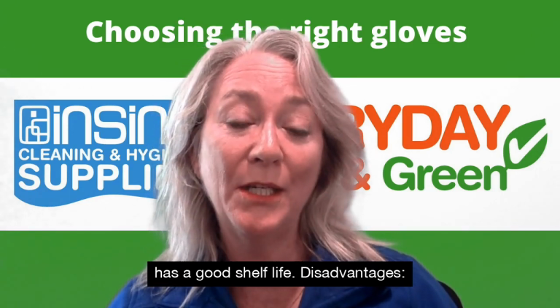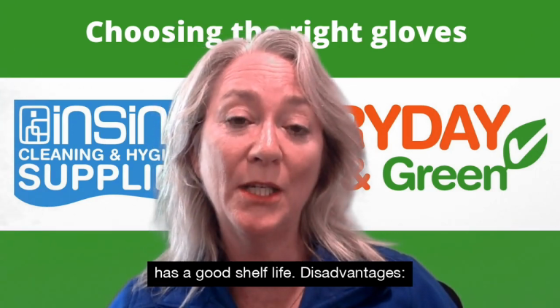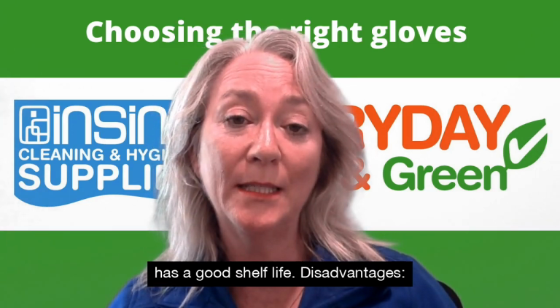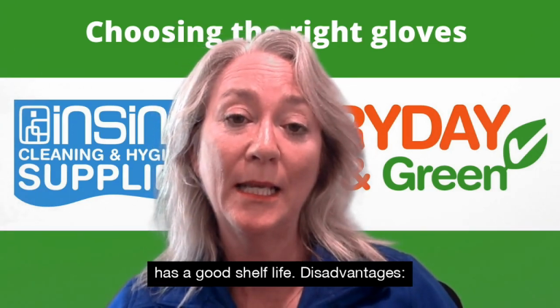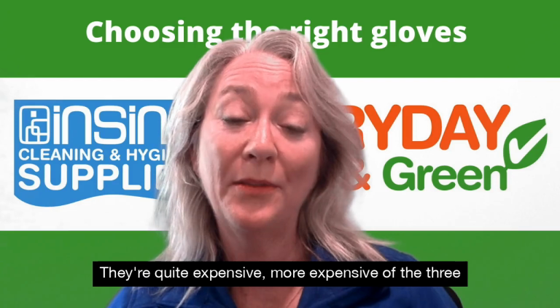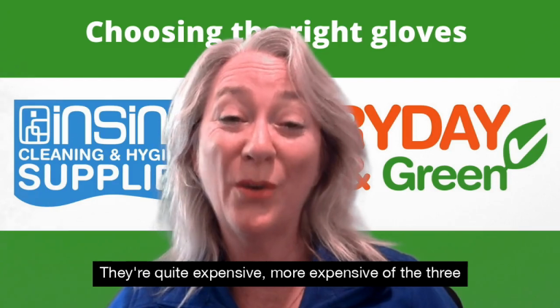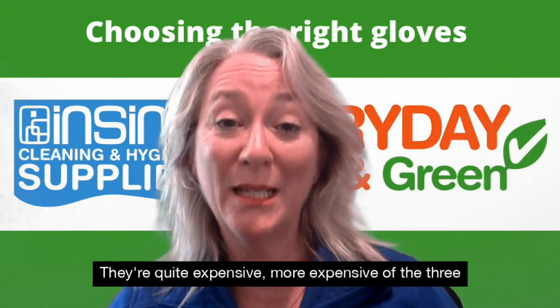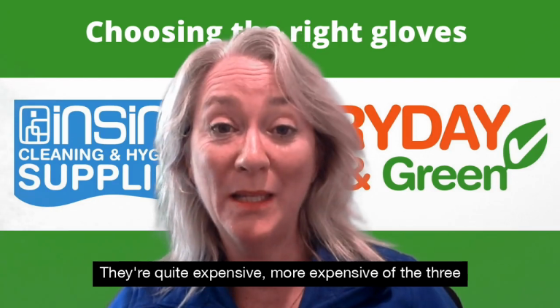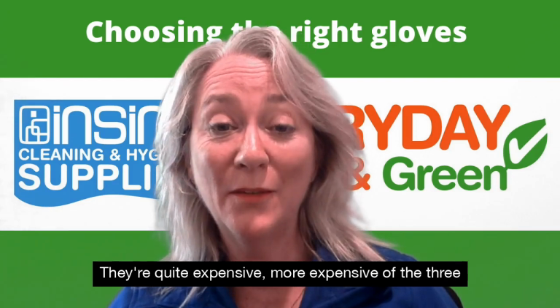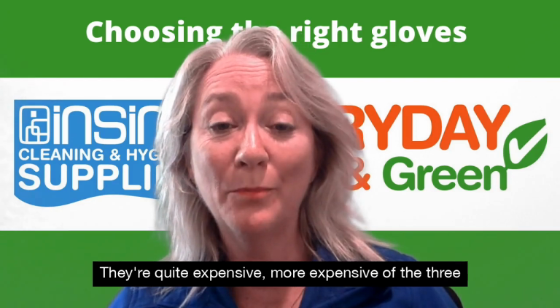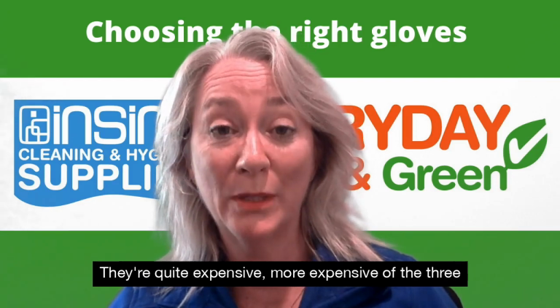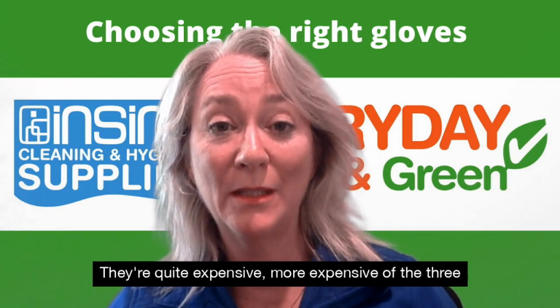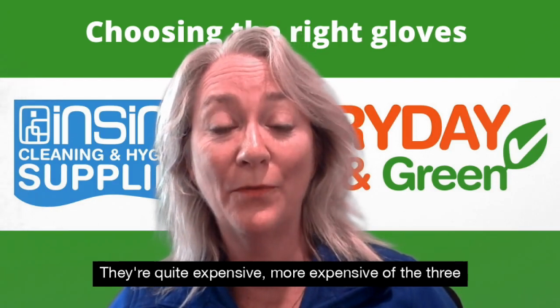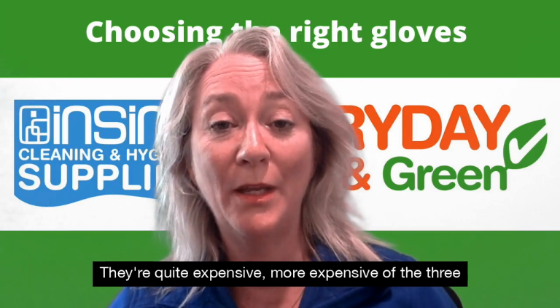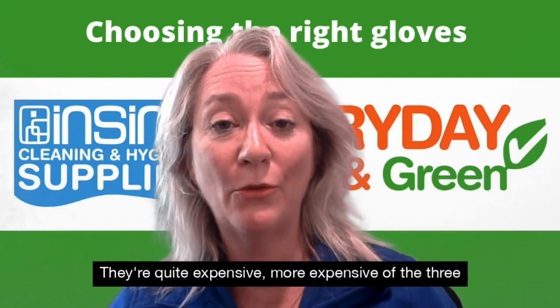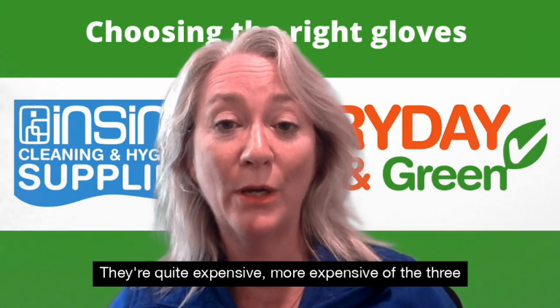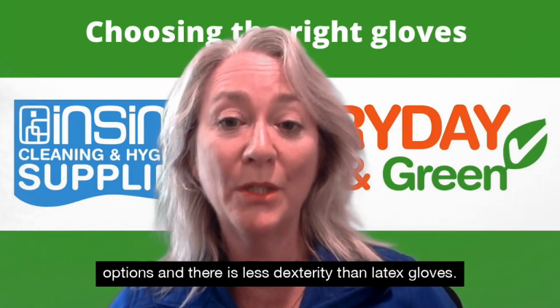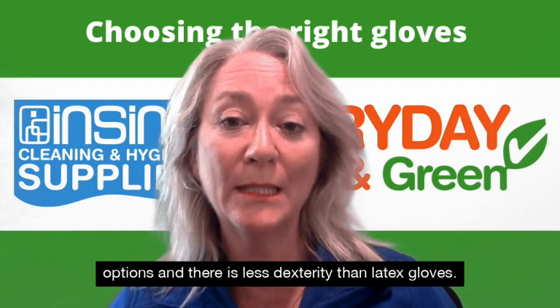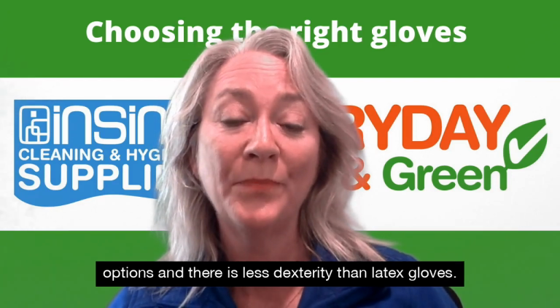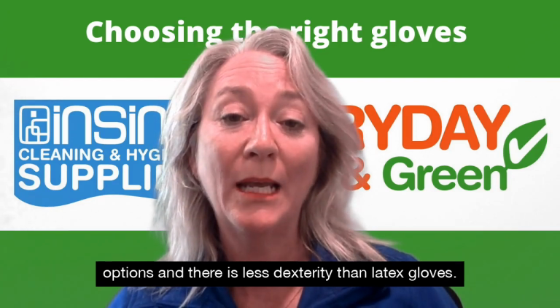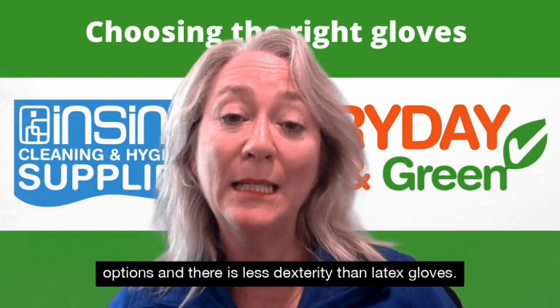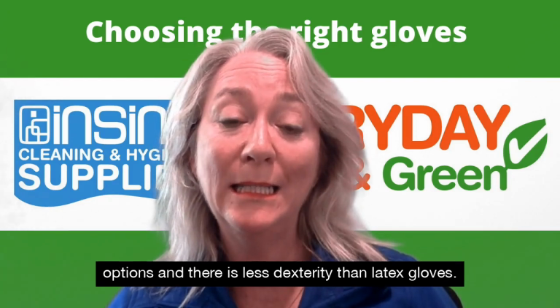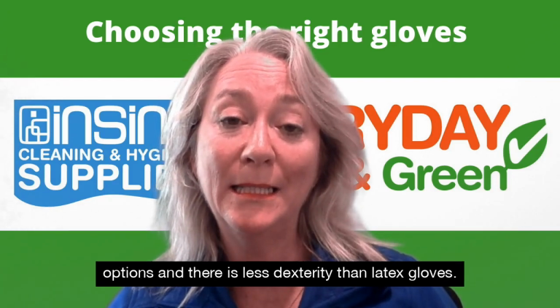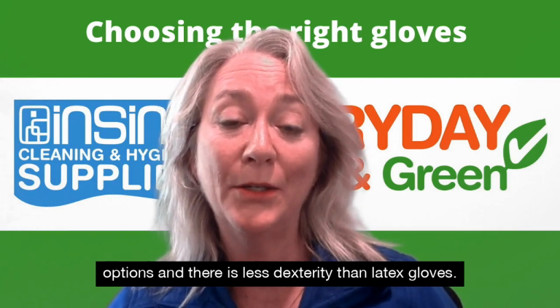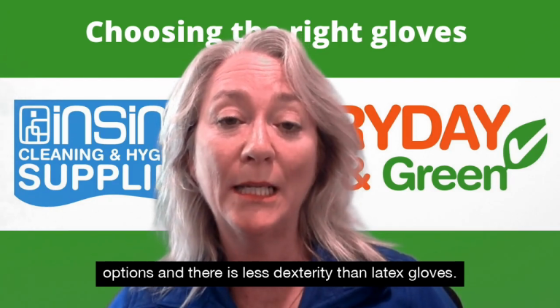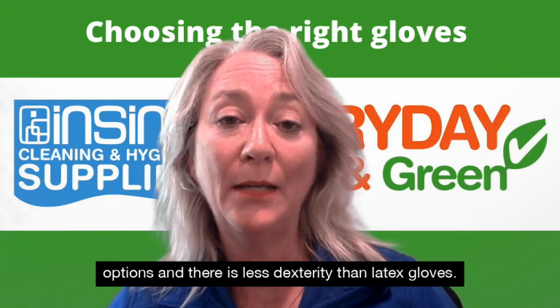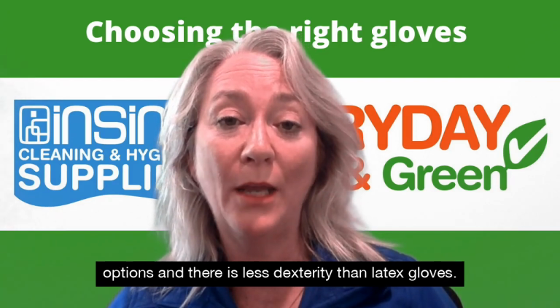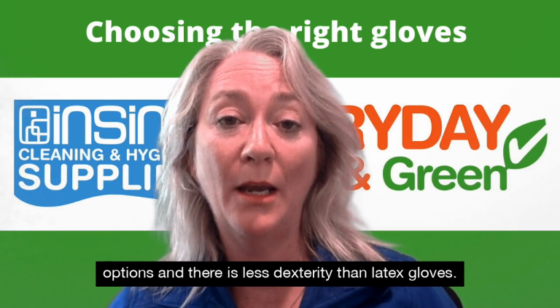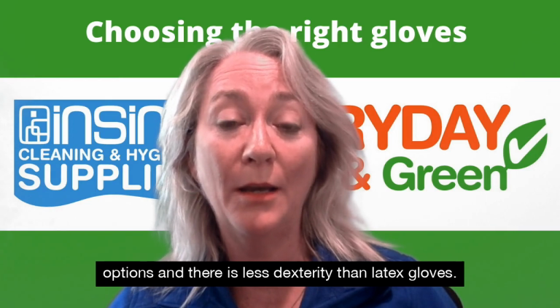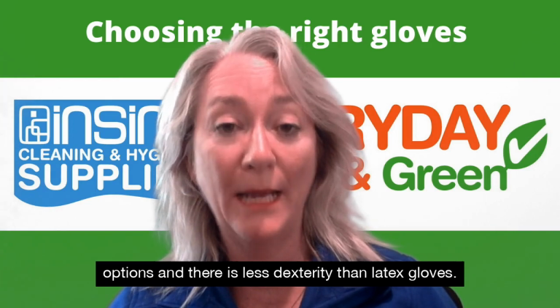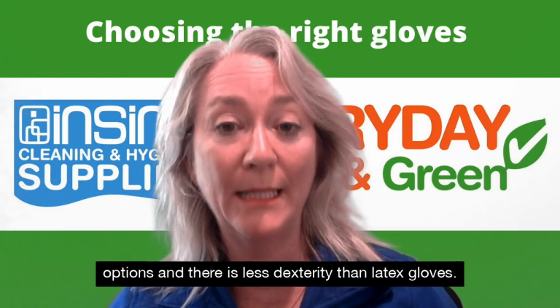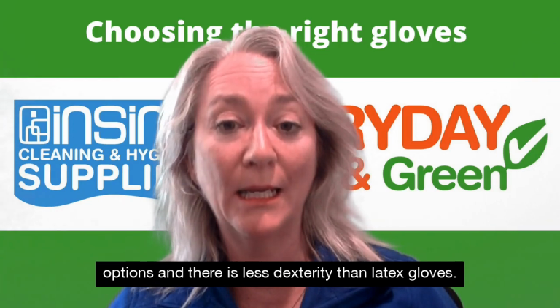Disadvantages: nitrile gloves are quite expensive, the most expensive of the three options, and there is less dexterity than latex gloves.